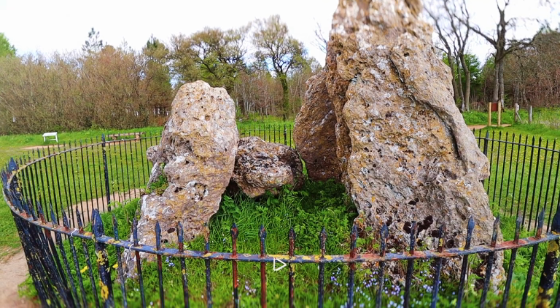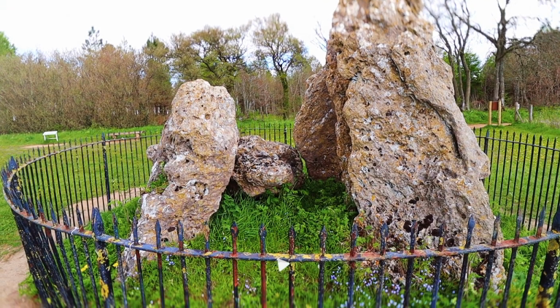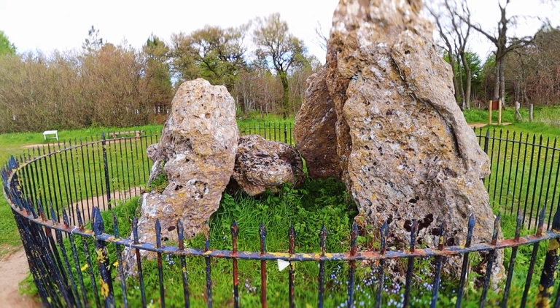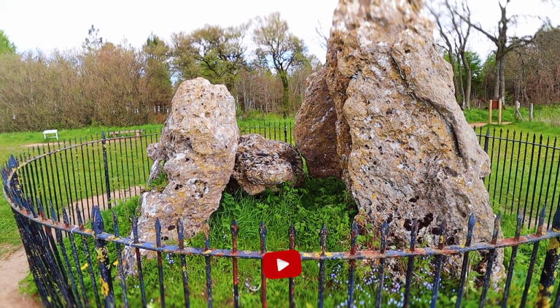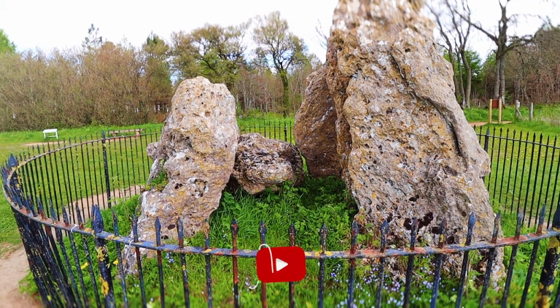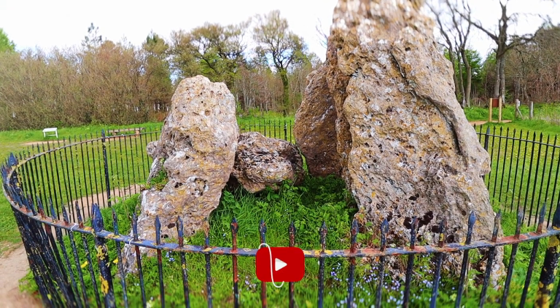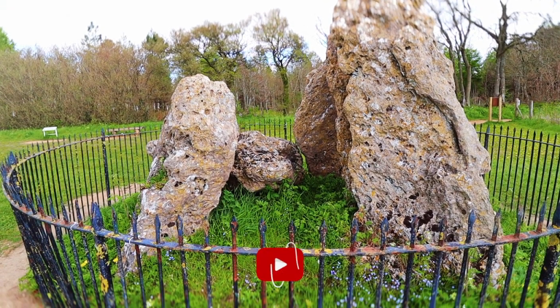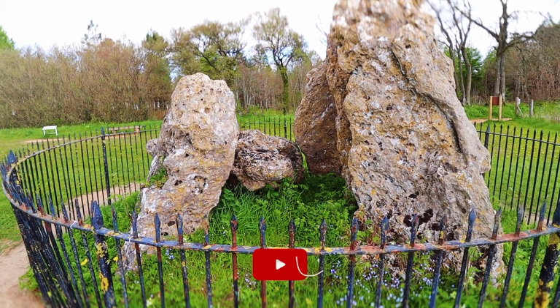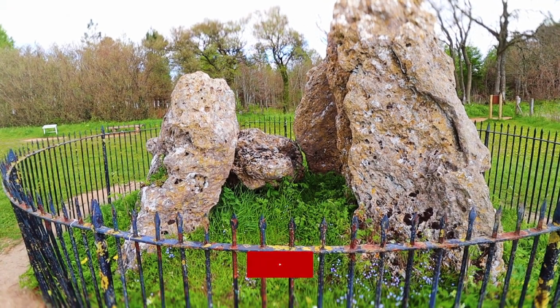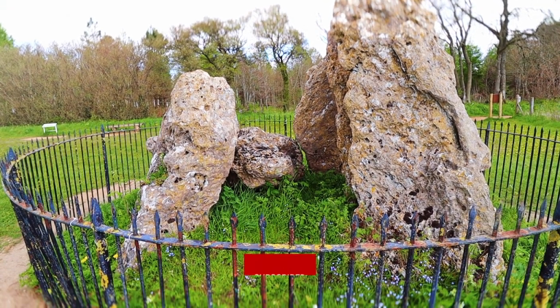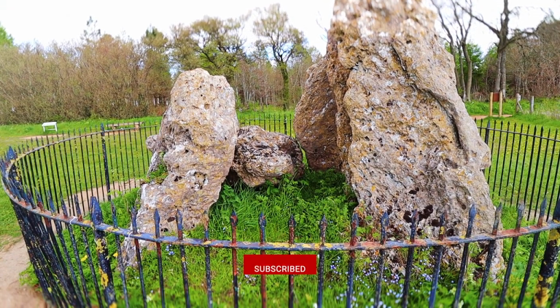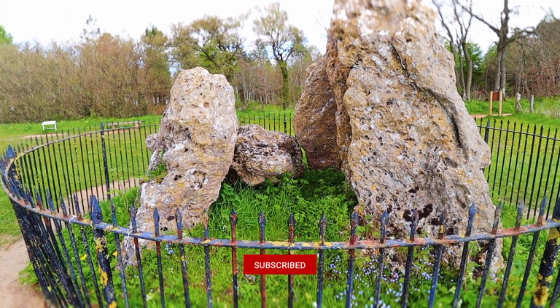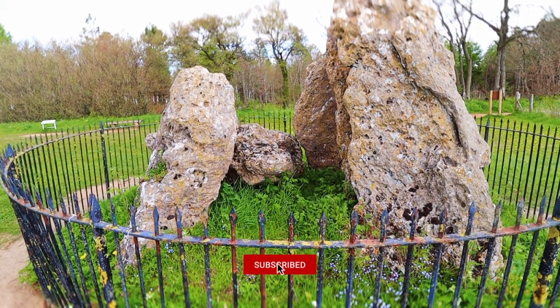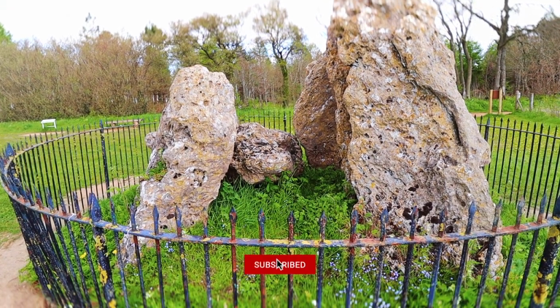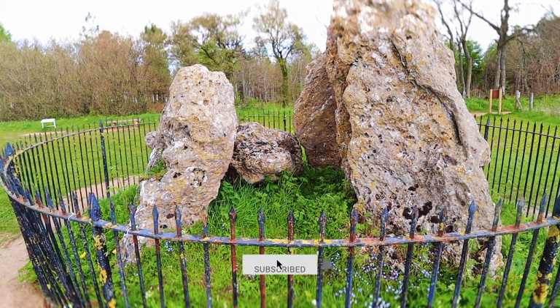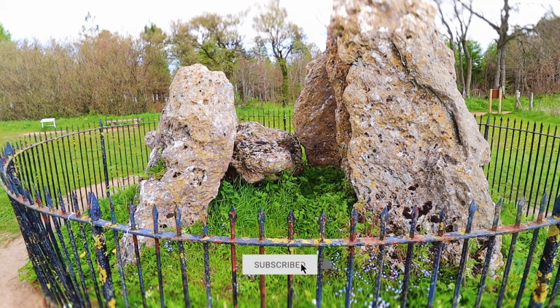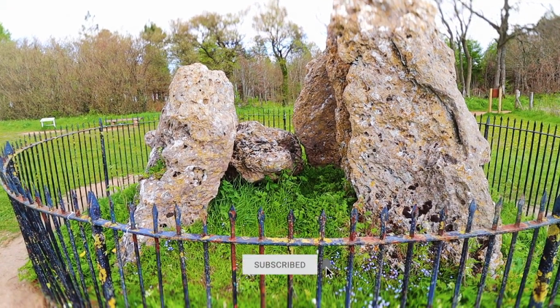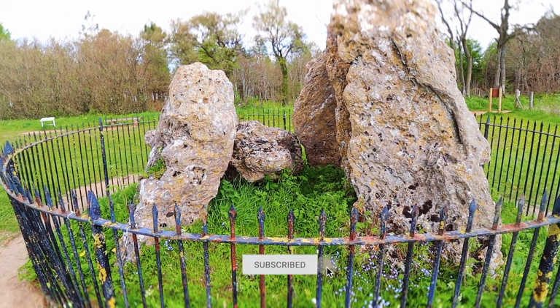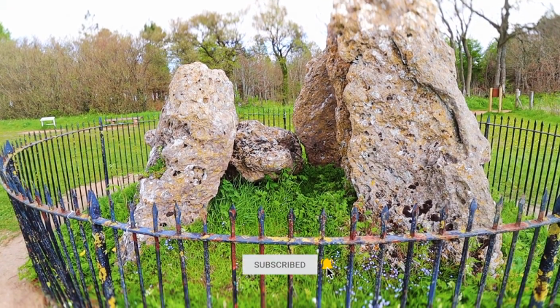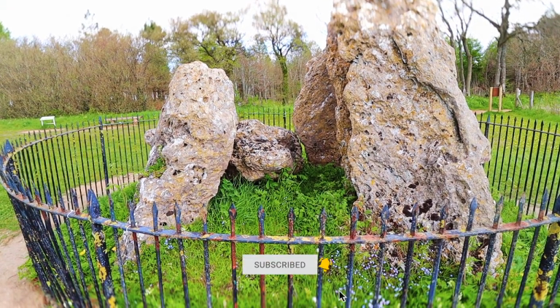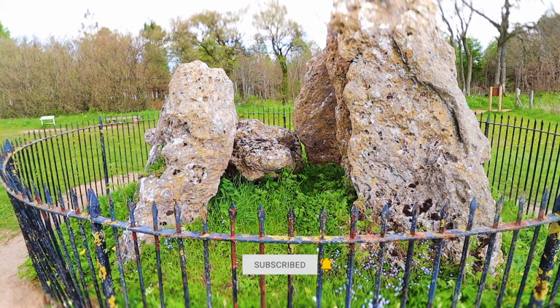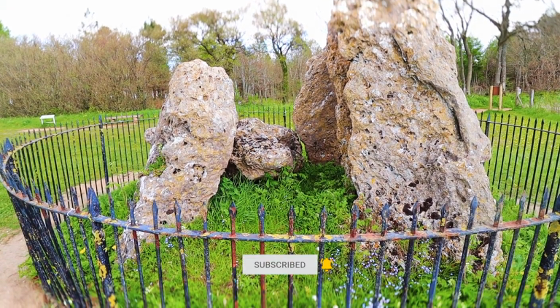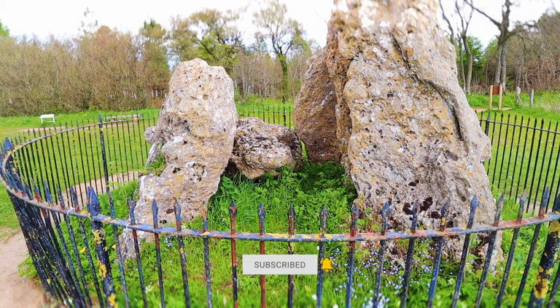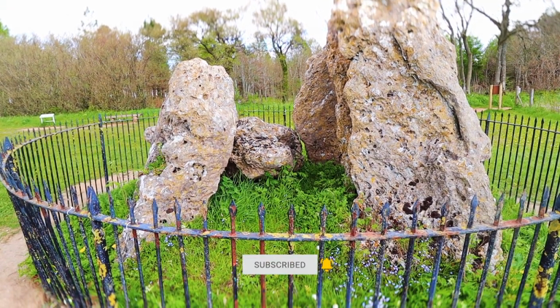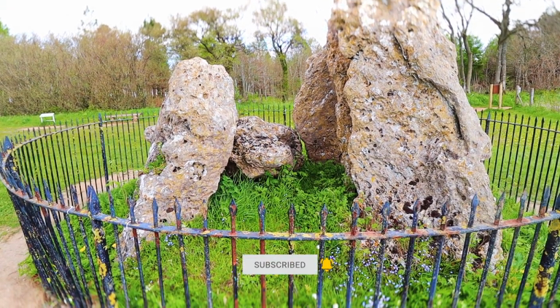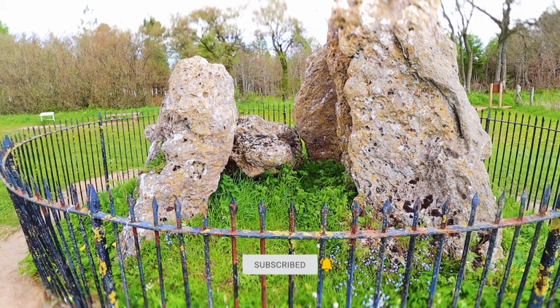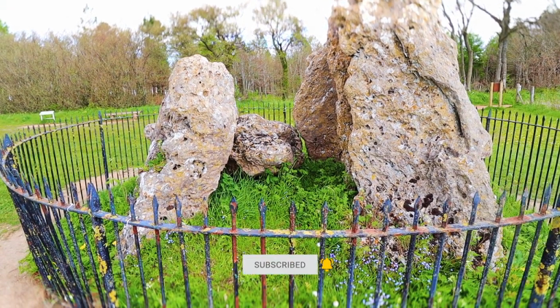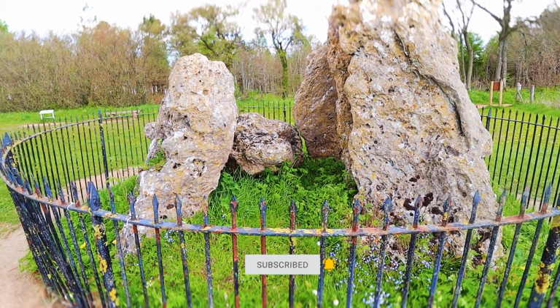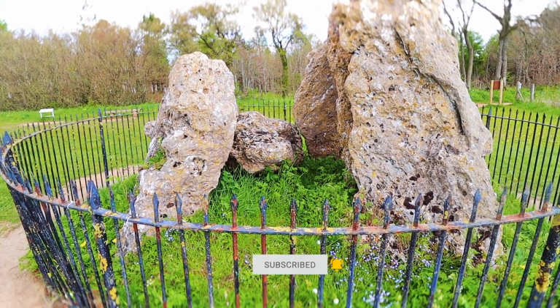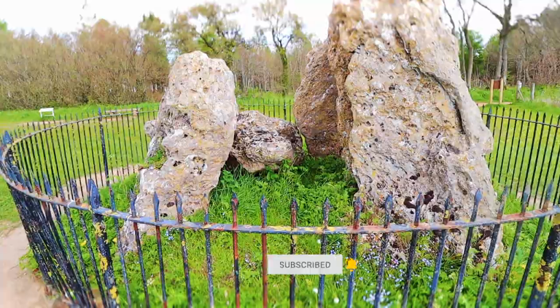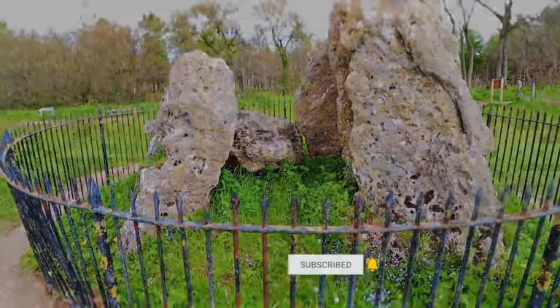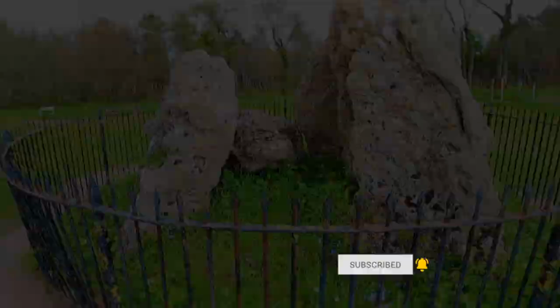So if you're passing through Oxfordshire, stop by and pay the Rollwright stones a visit.